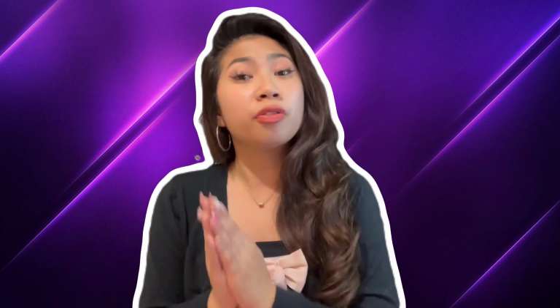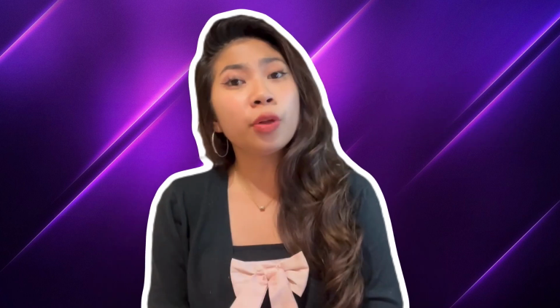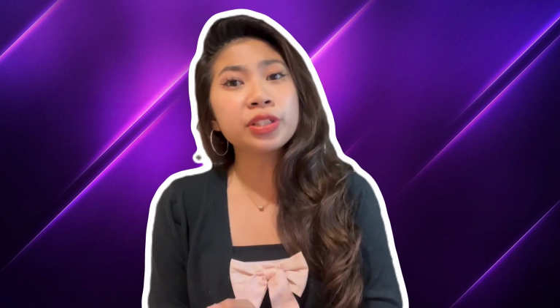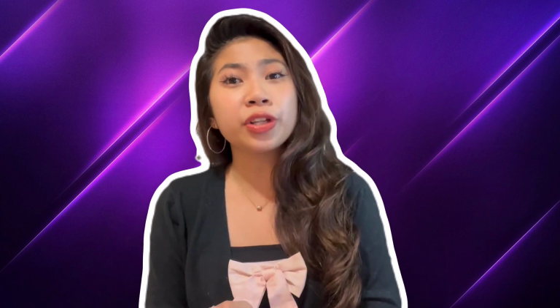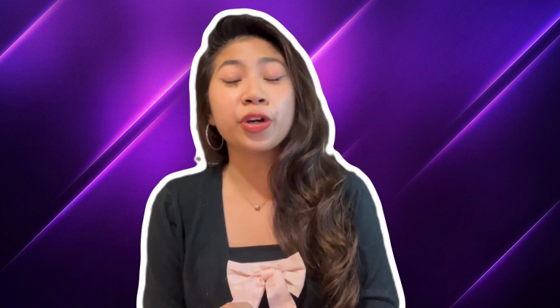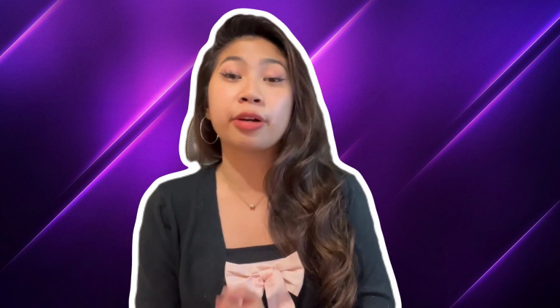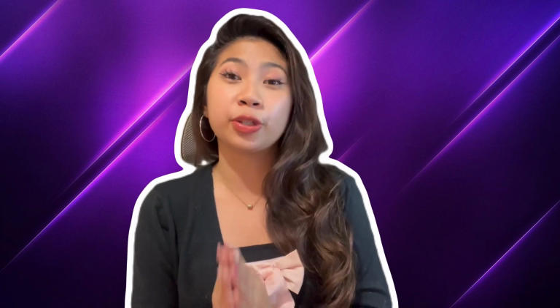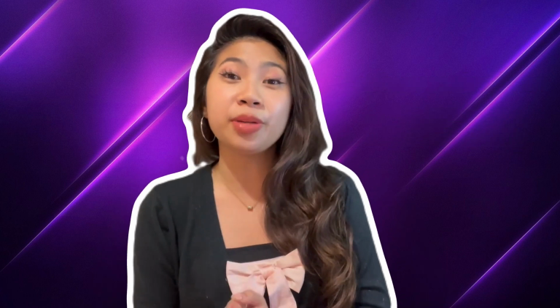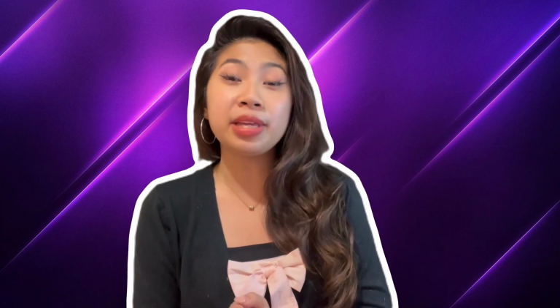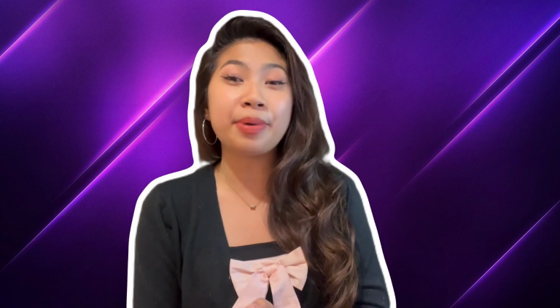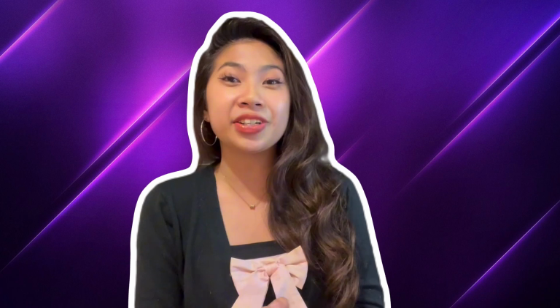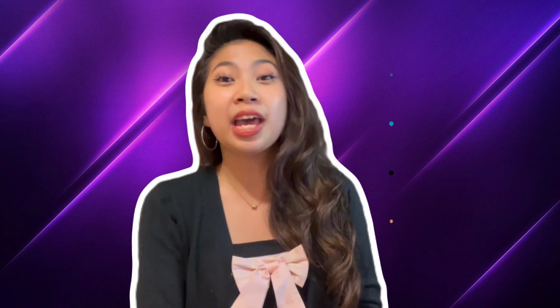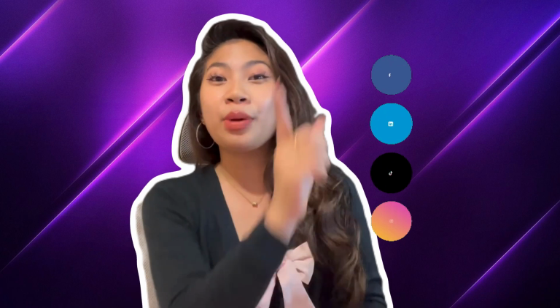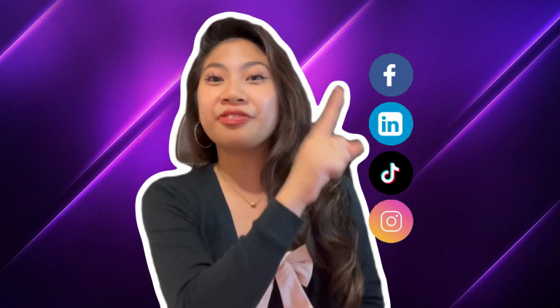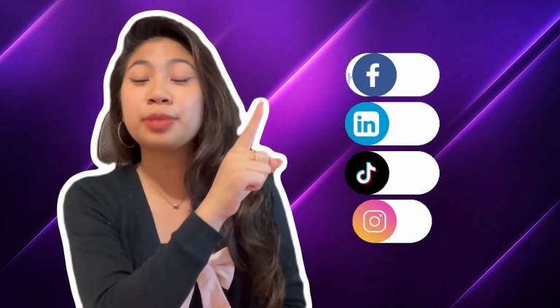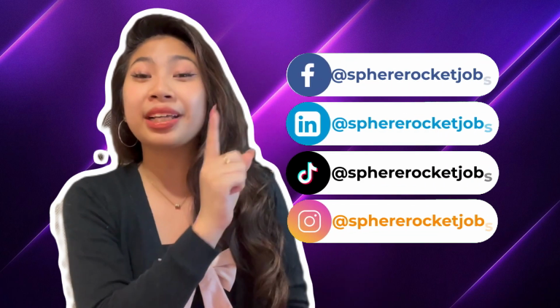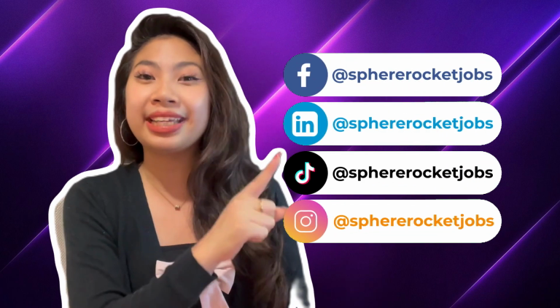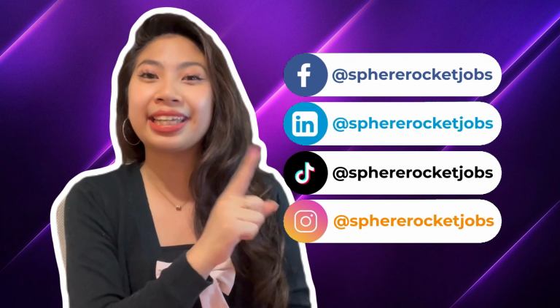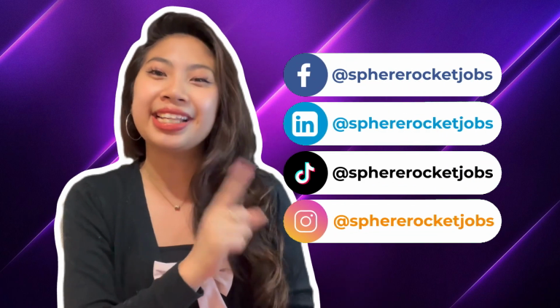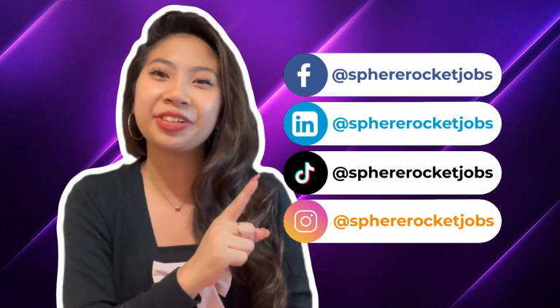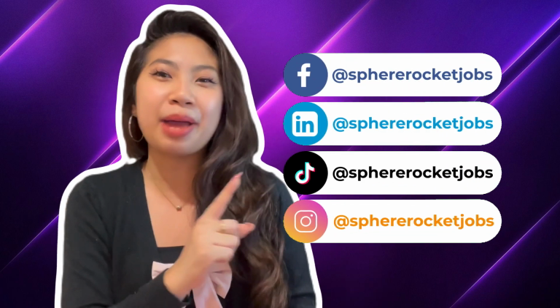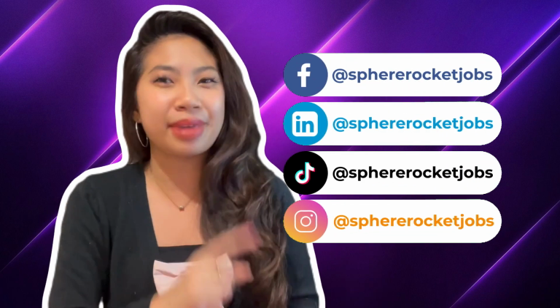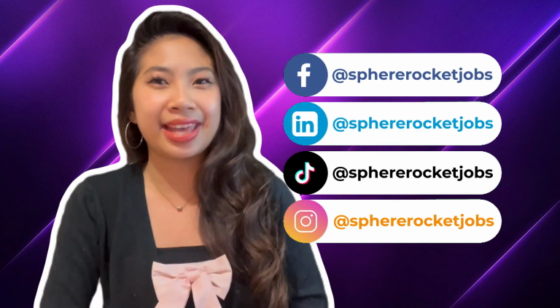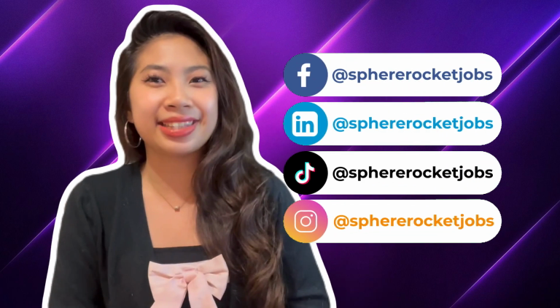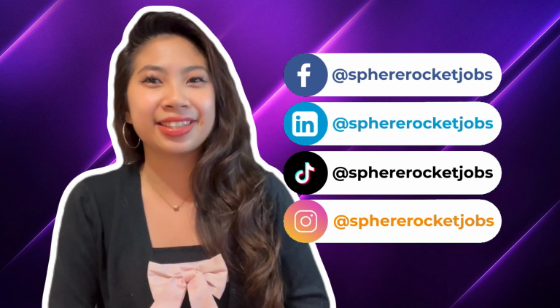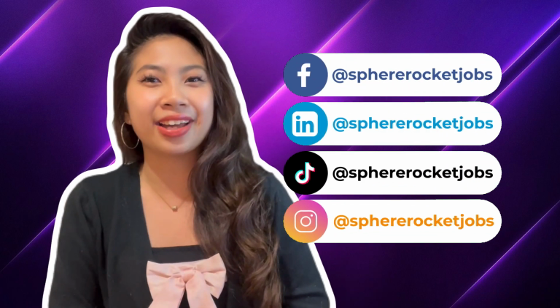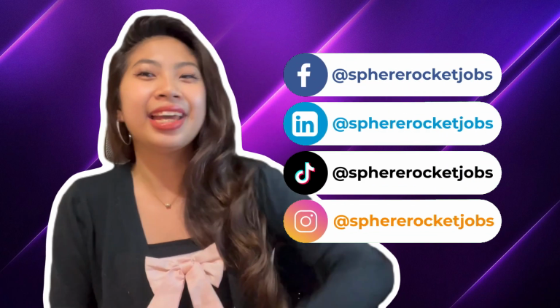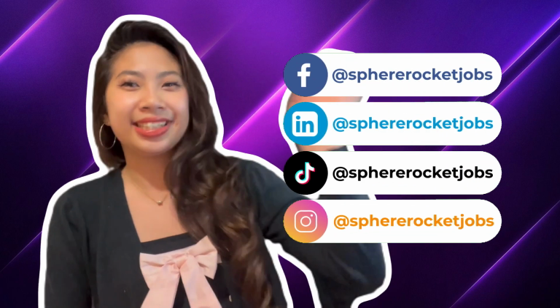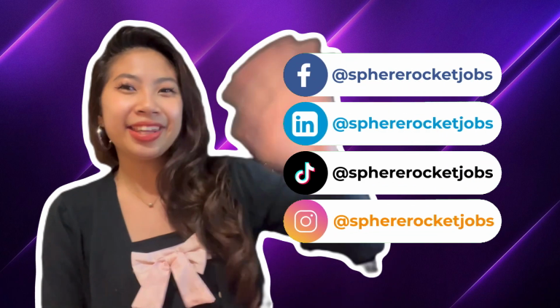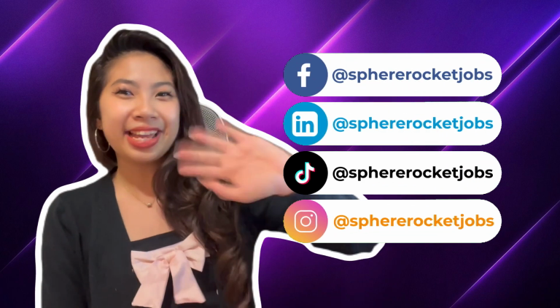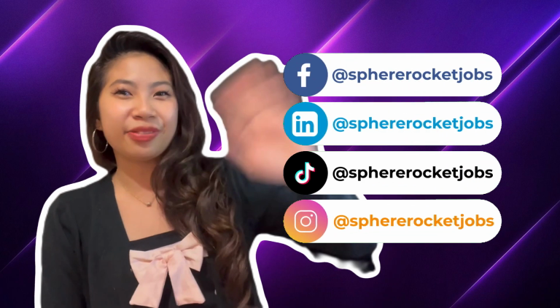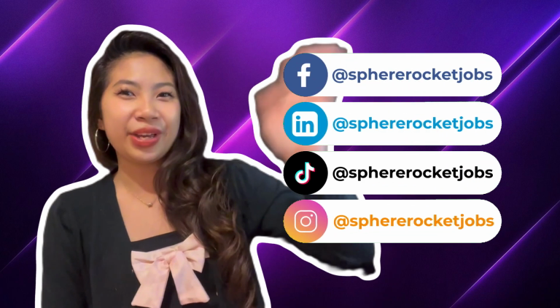Follow us also on our social media pages. We have Facebook, LinkedIn, Instagram, and TikTok. Till the next video!